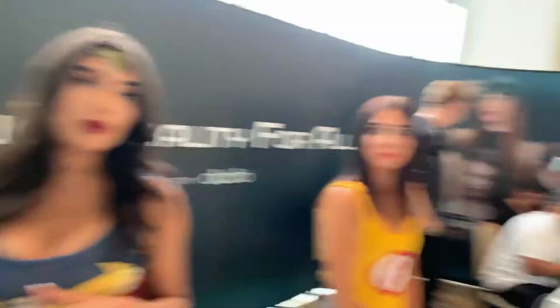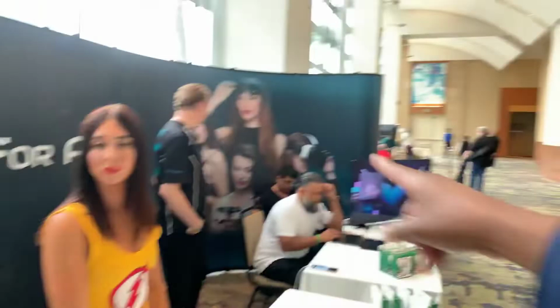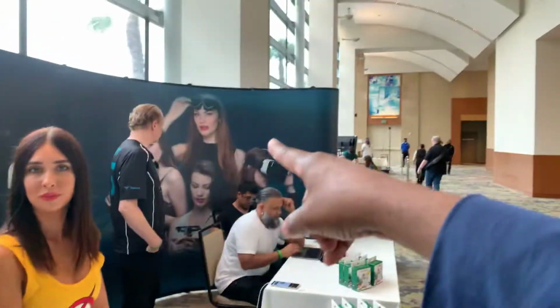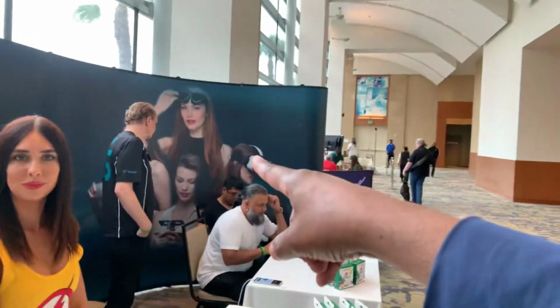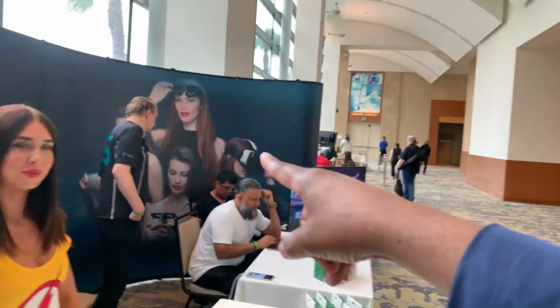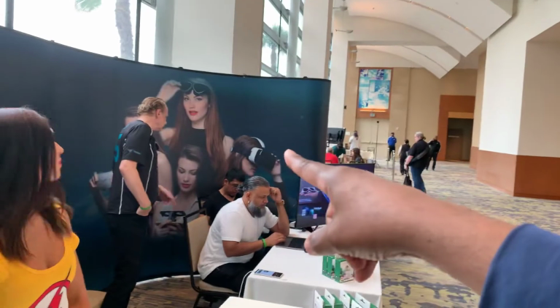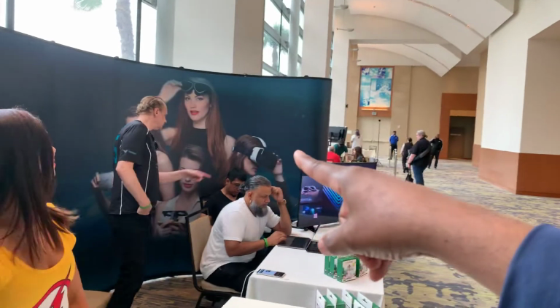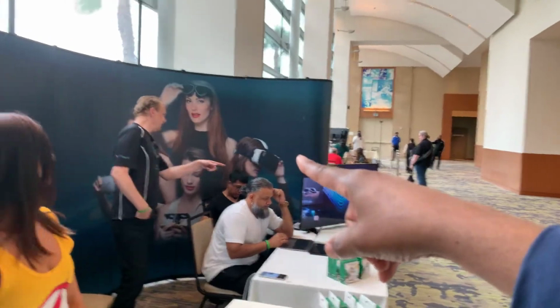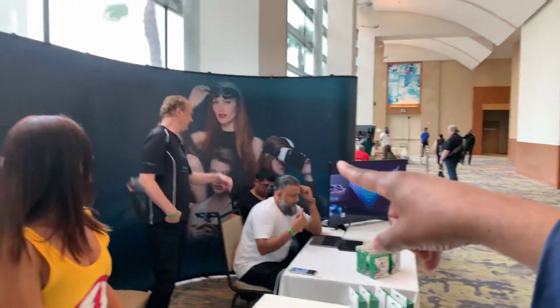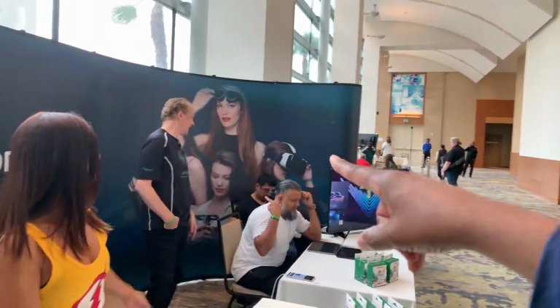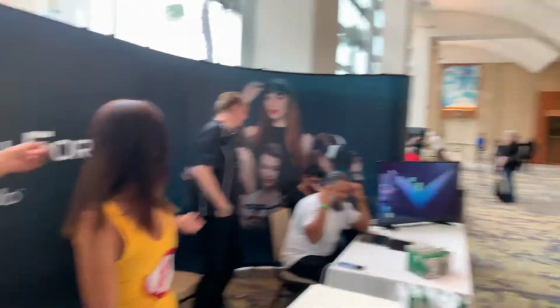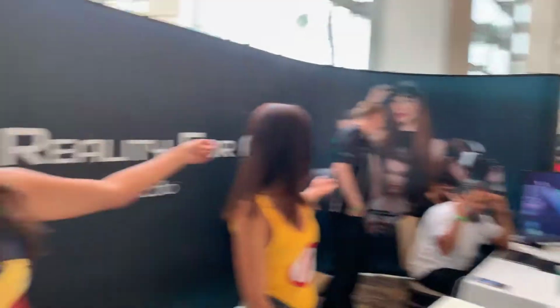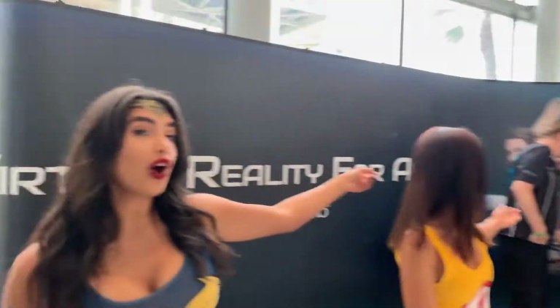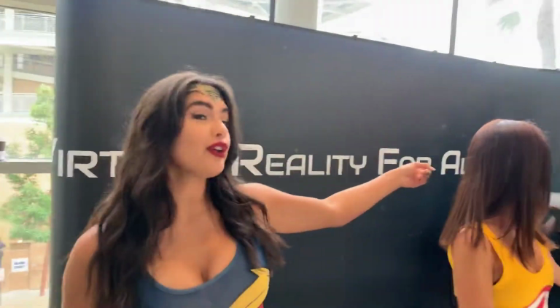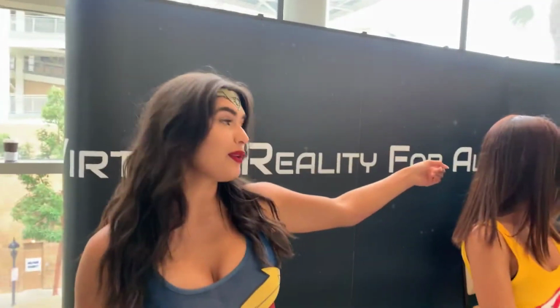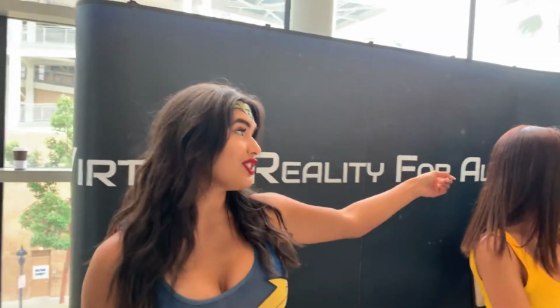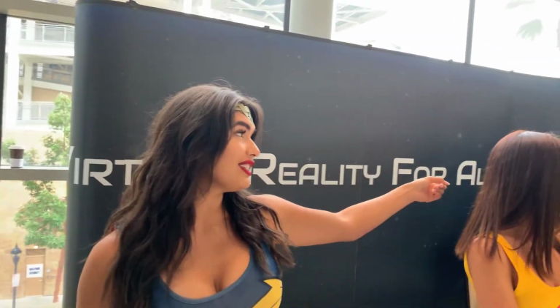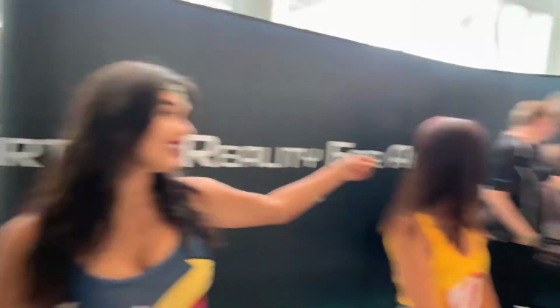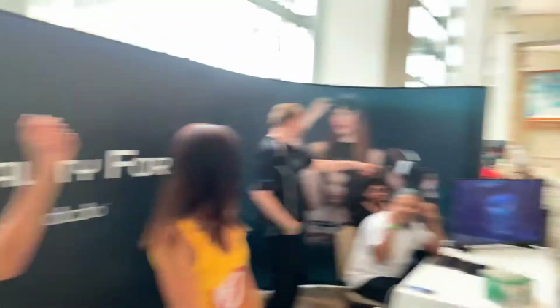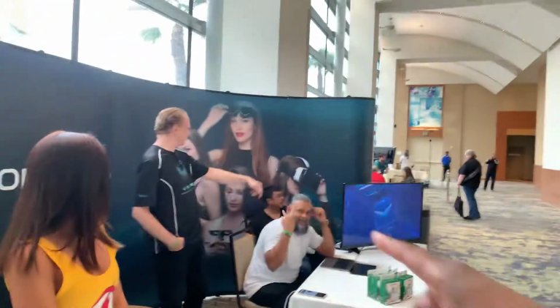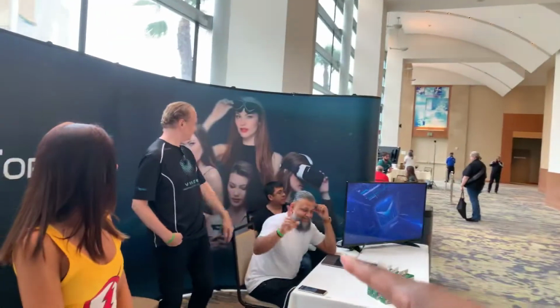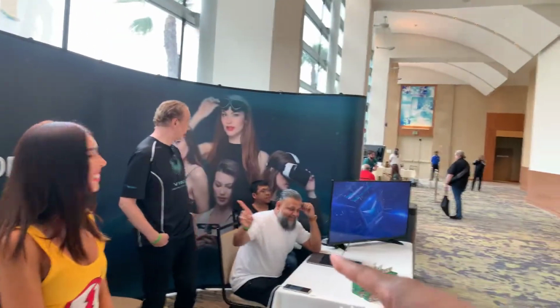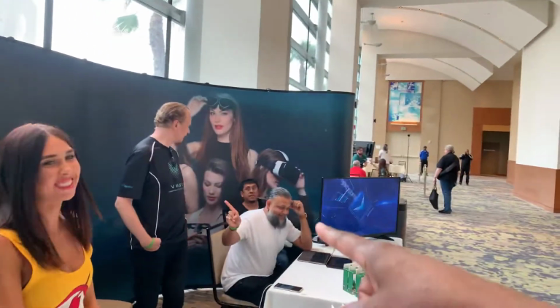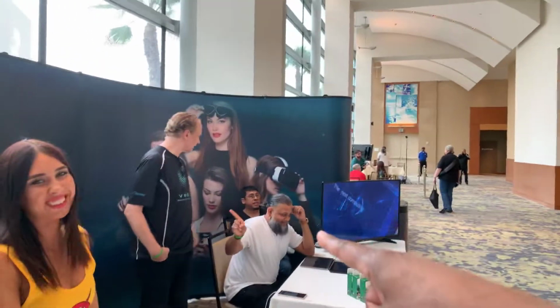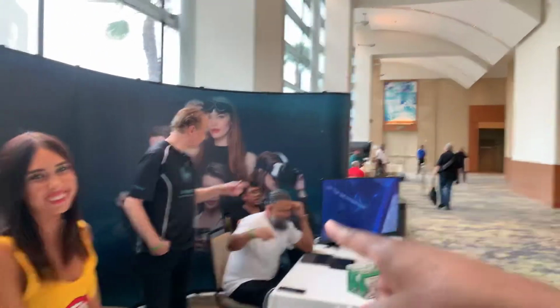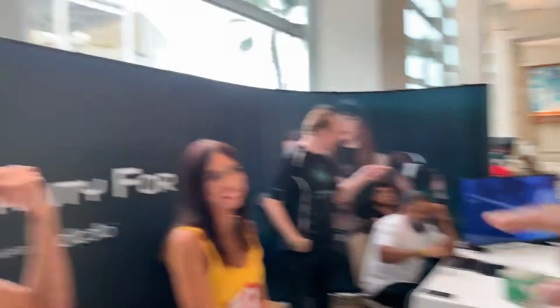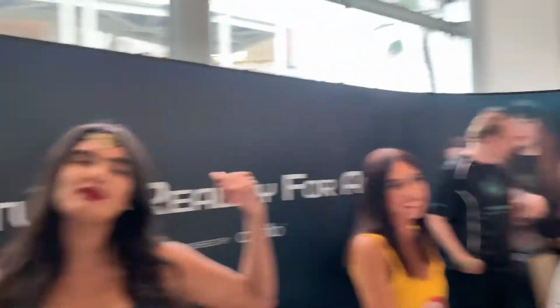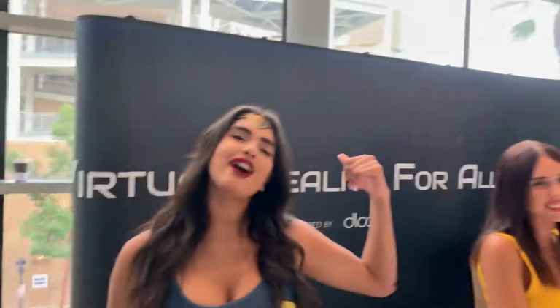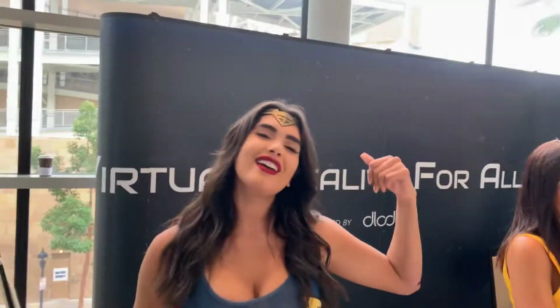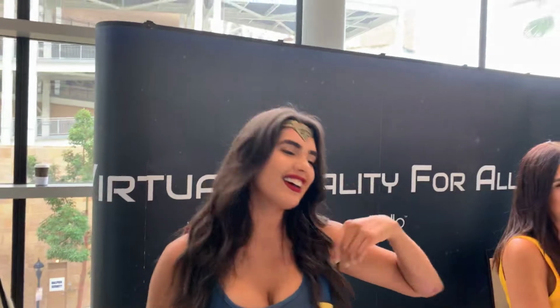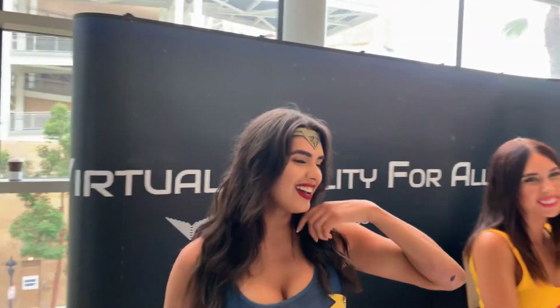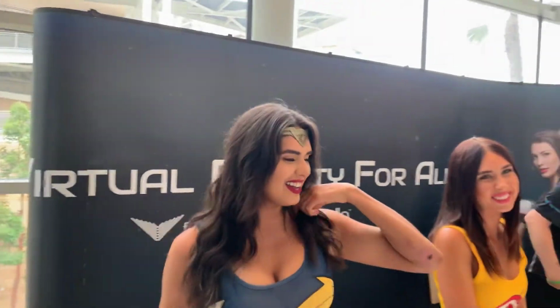So that guy is Guy? This guy is Guy. His name is Guy.